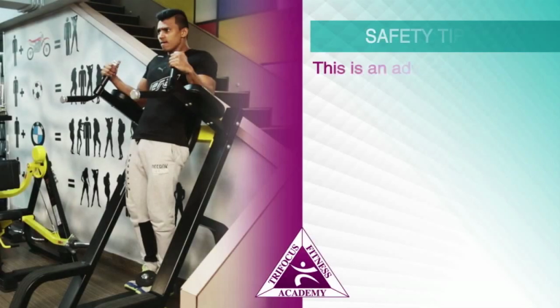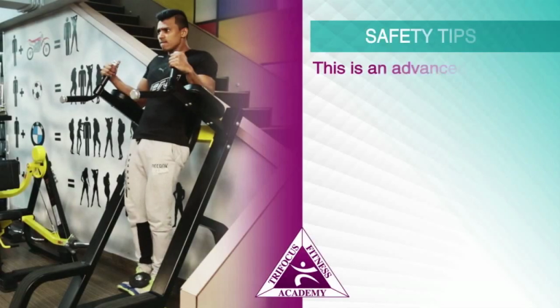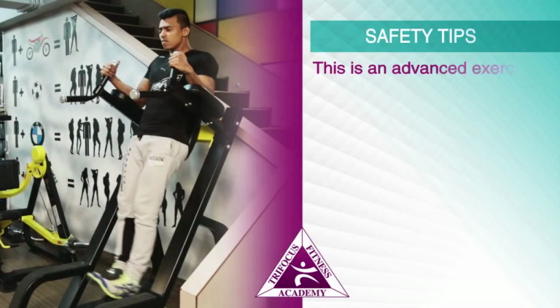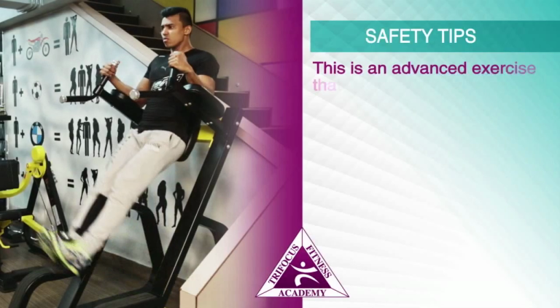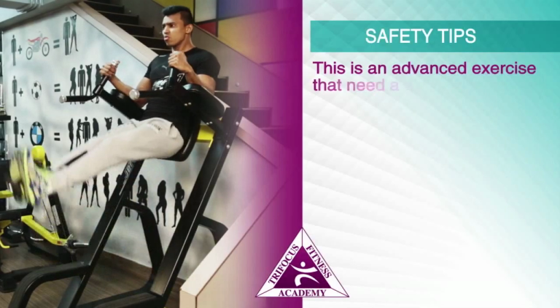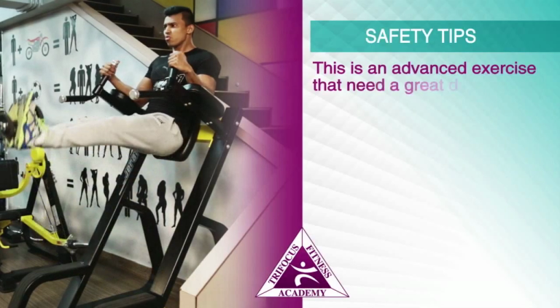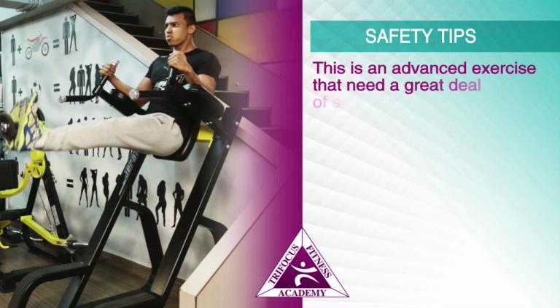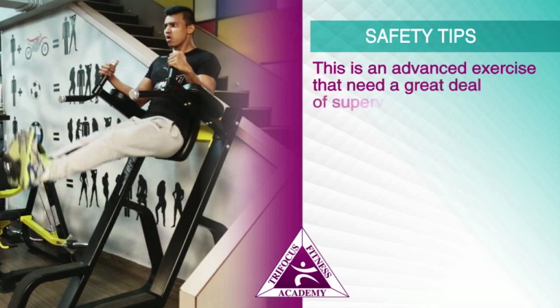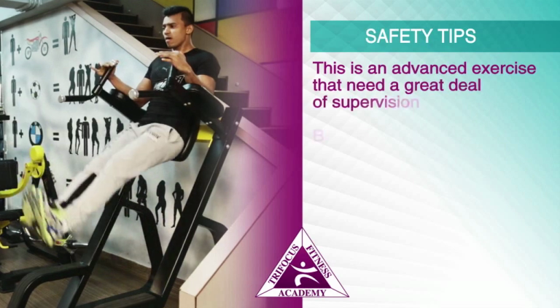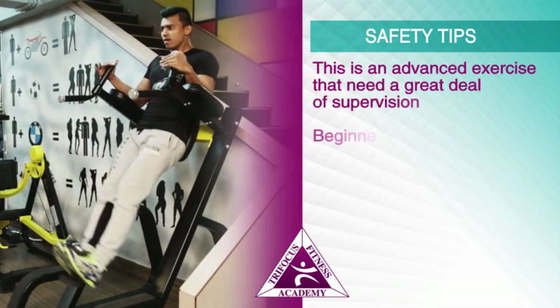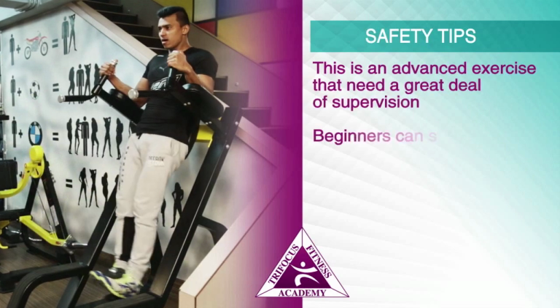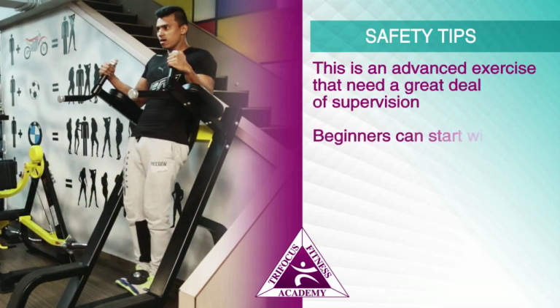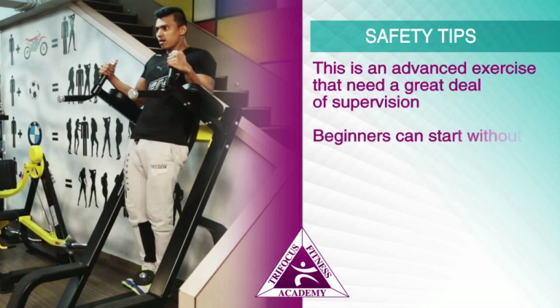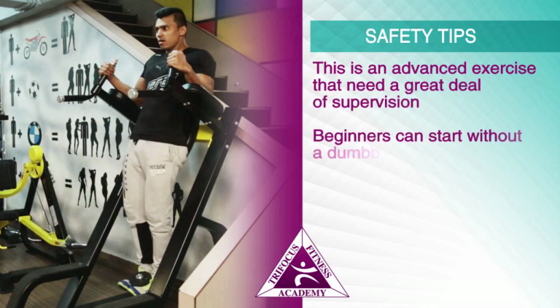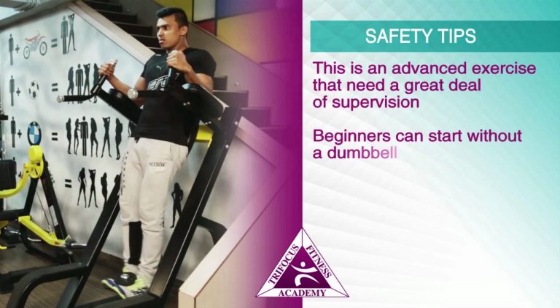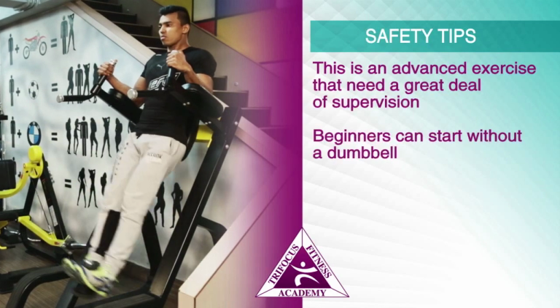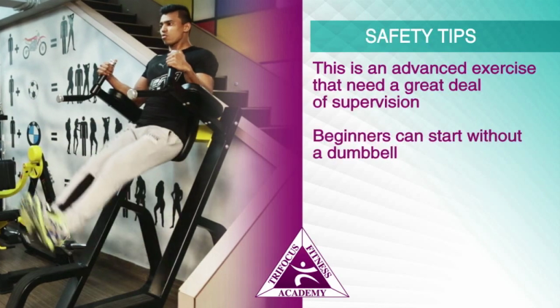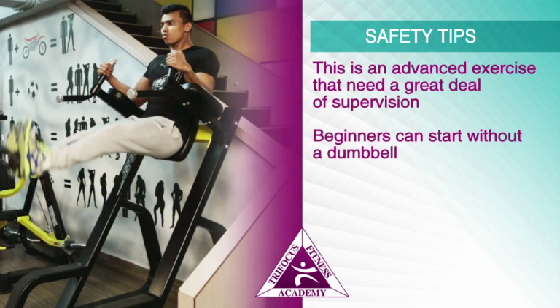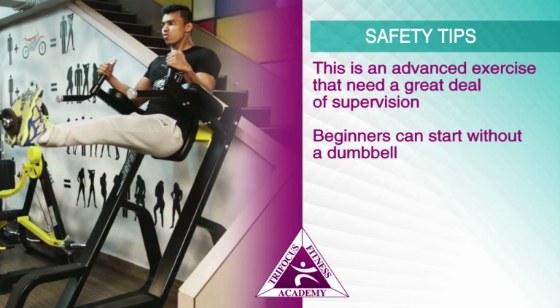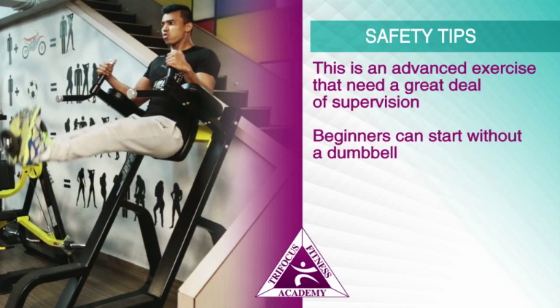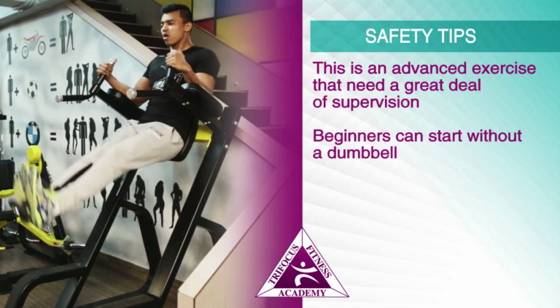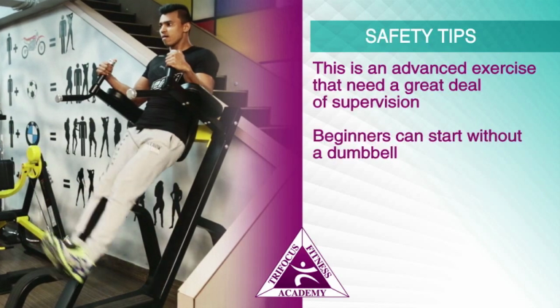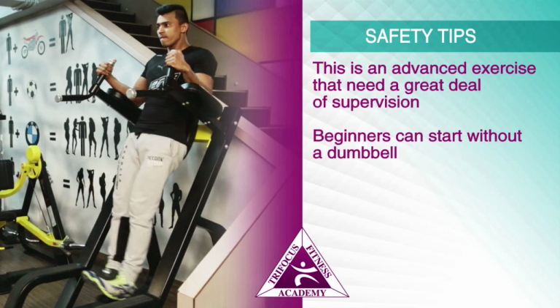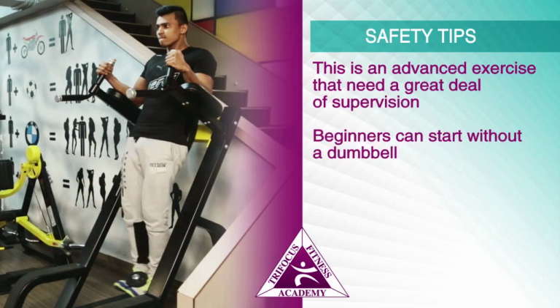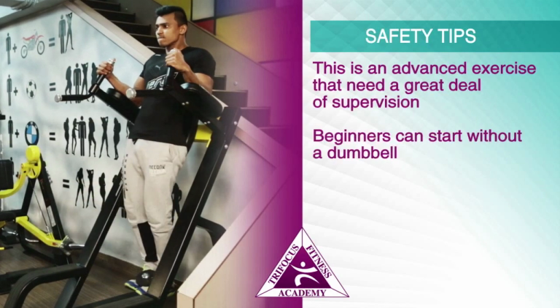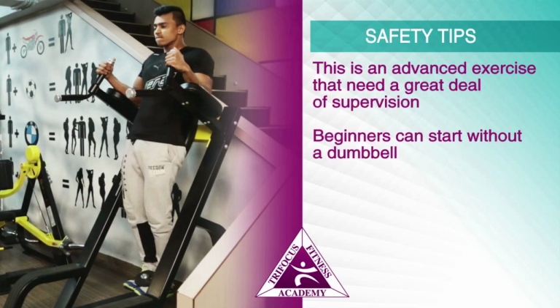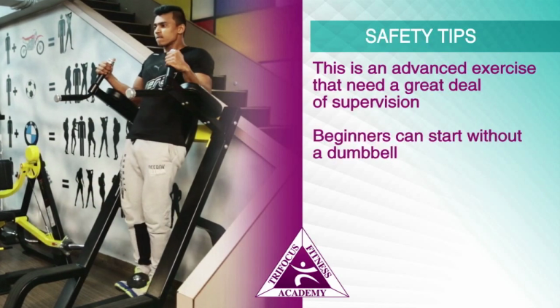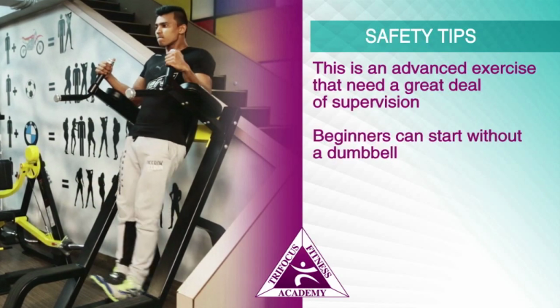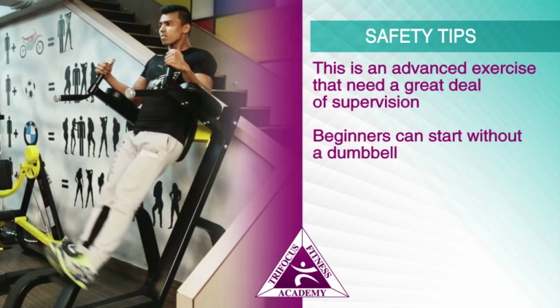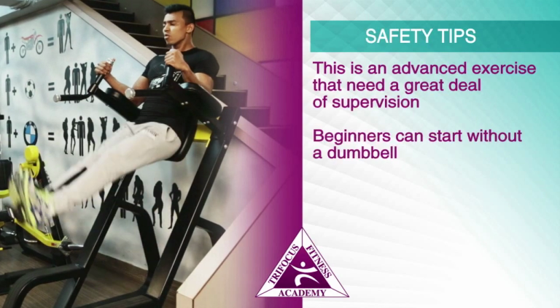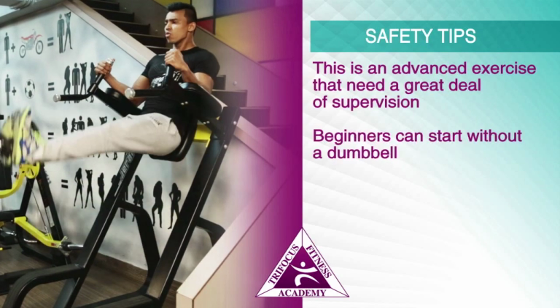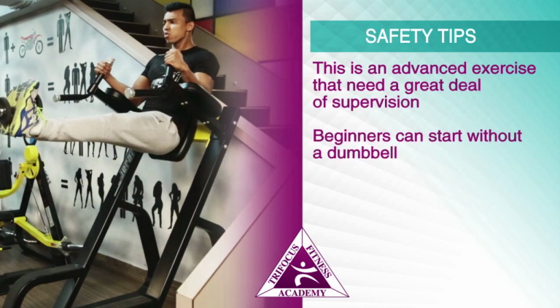Safety tips: This is an advanced exercise that needs a great deal of supervision. Beginners can start without a dumbbell.